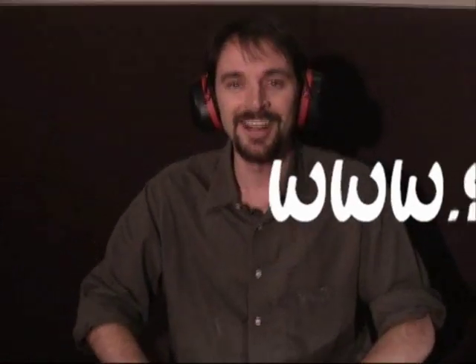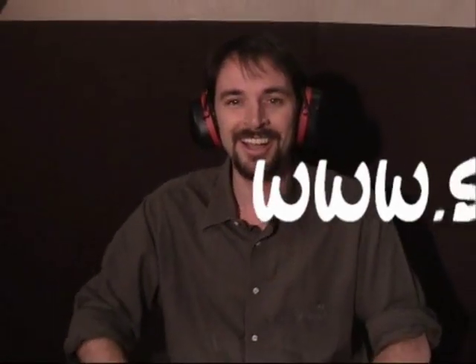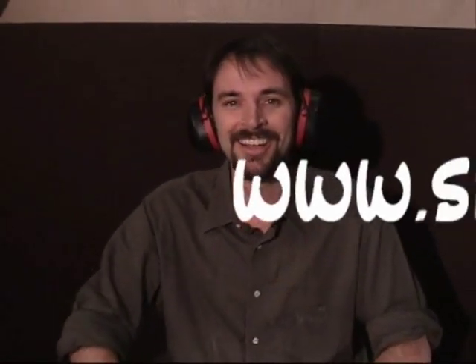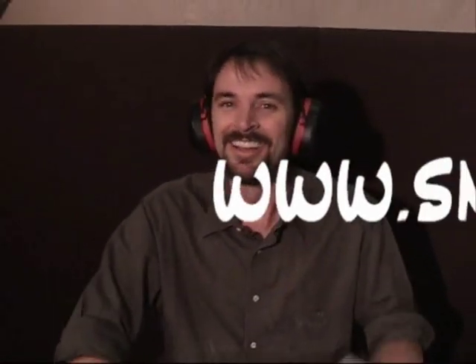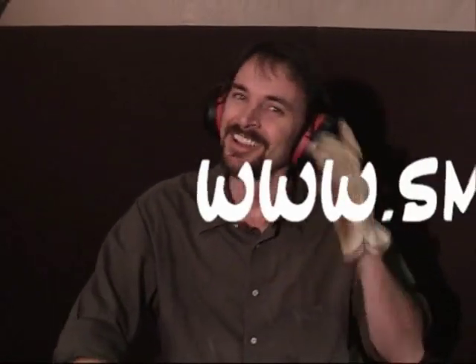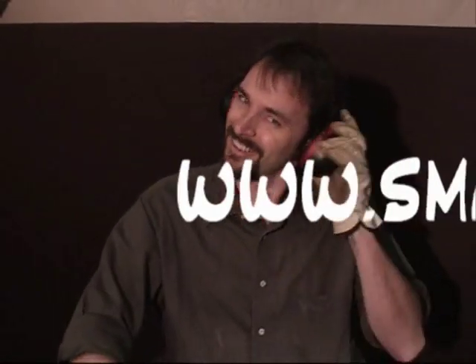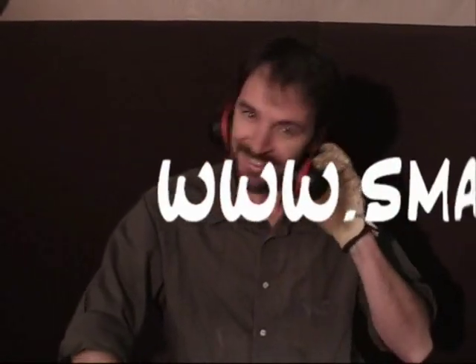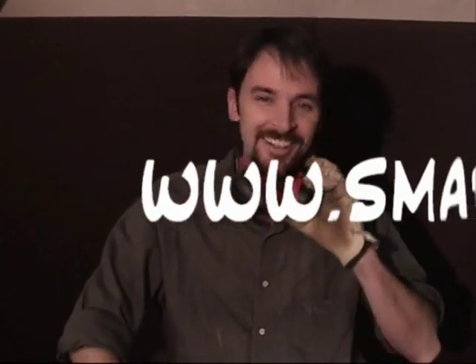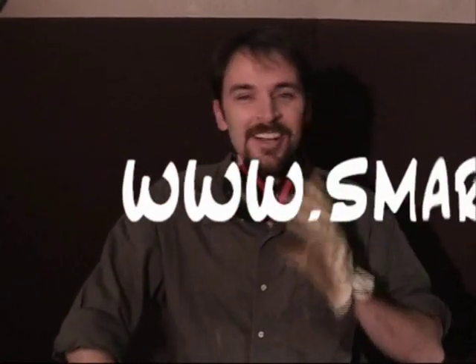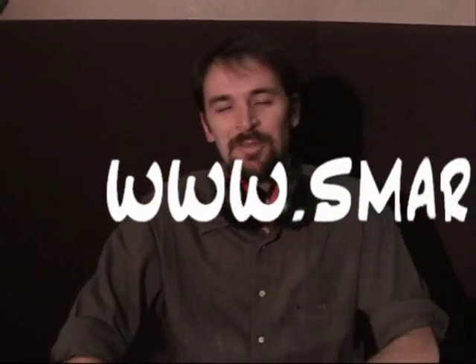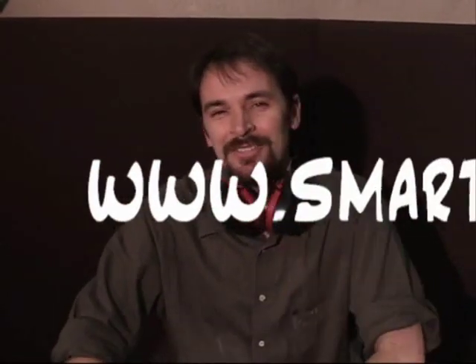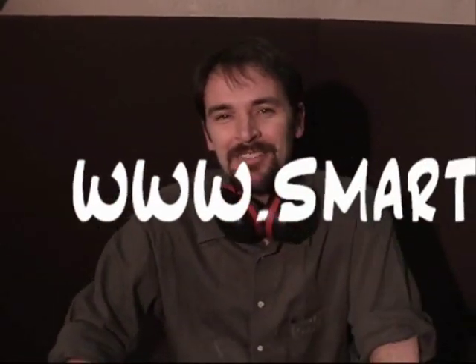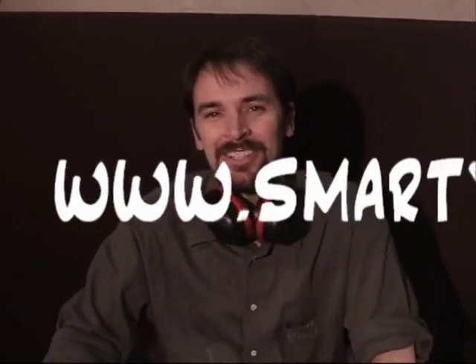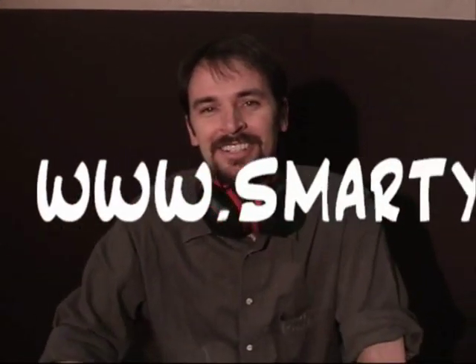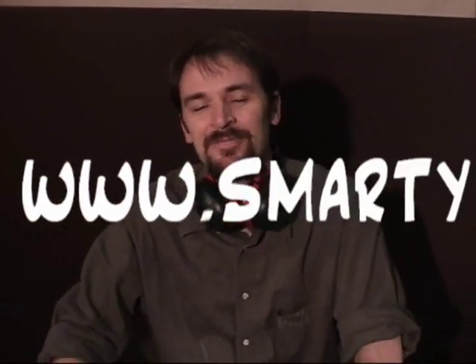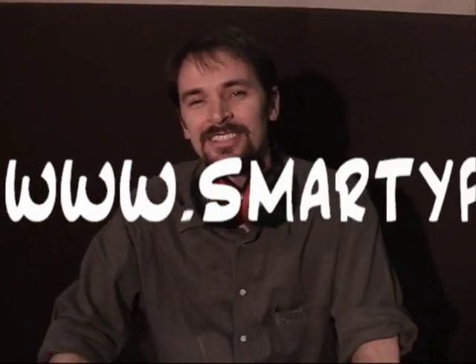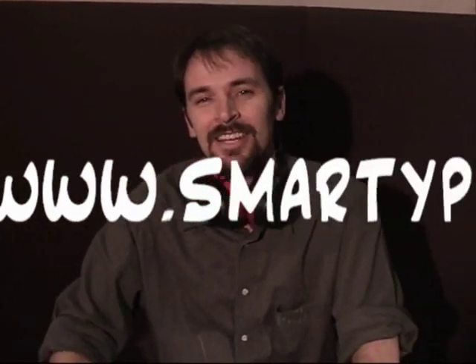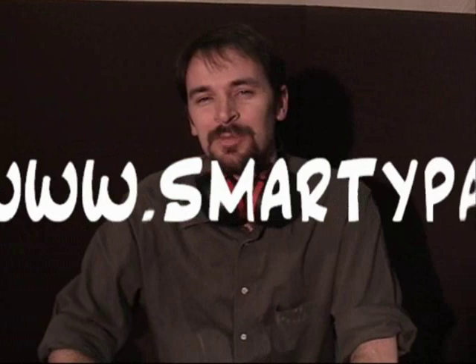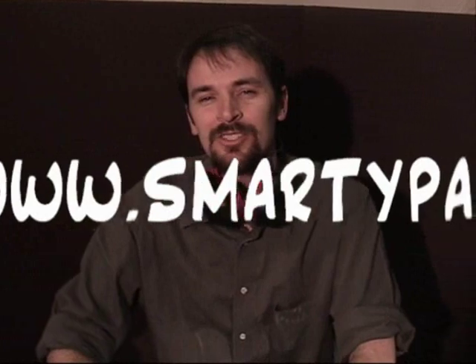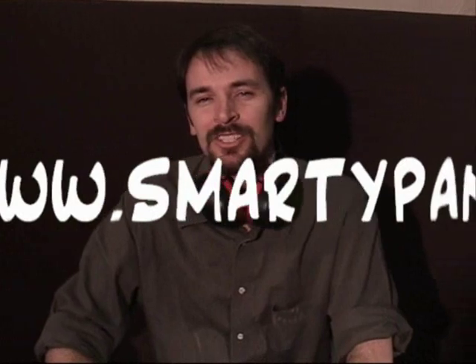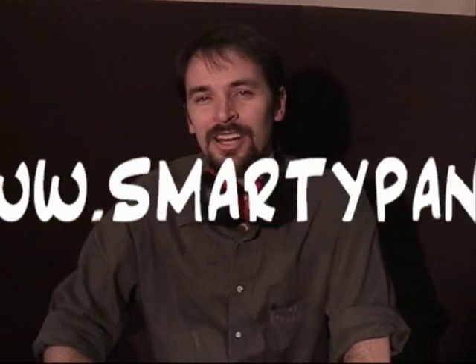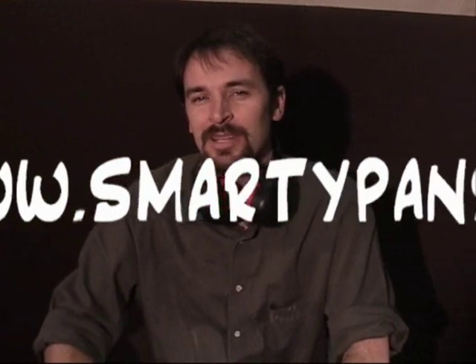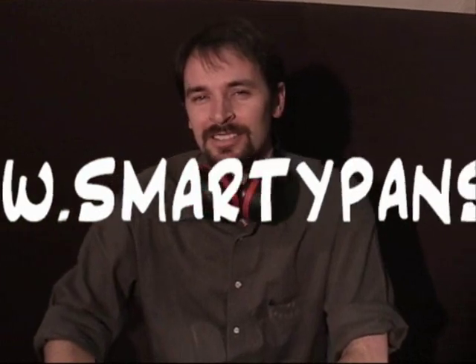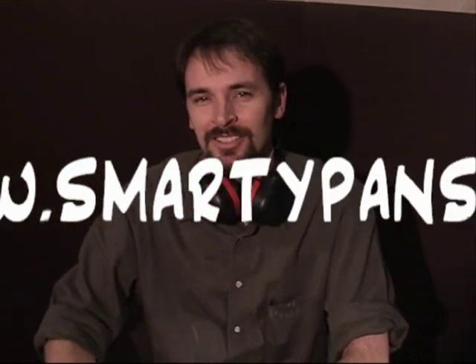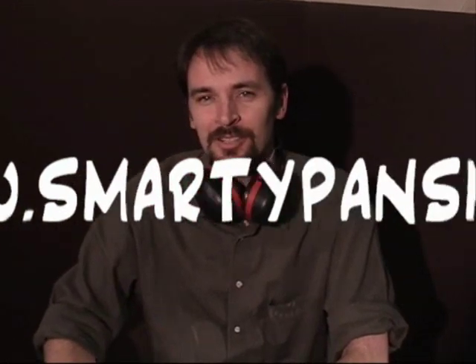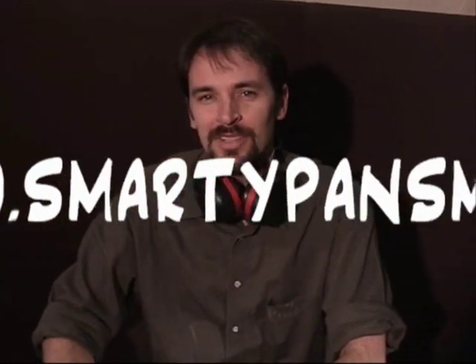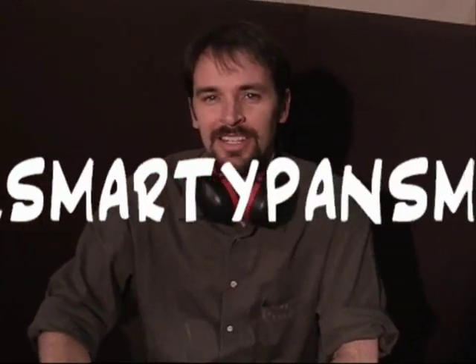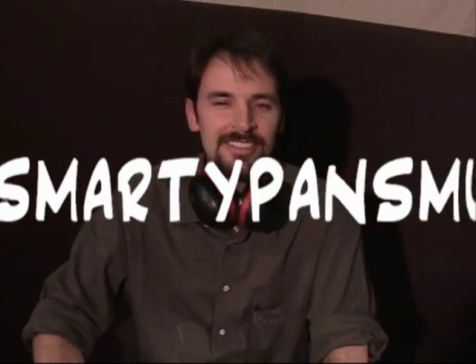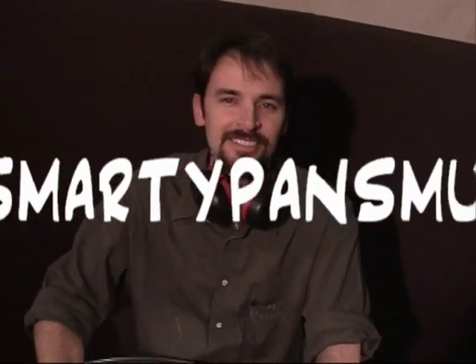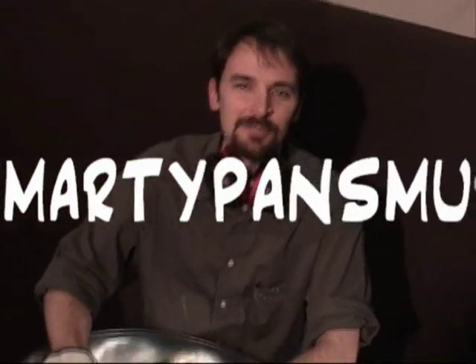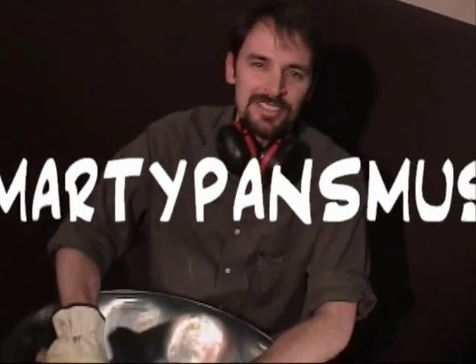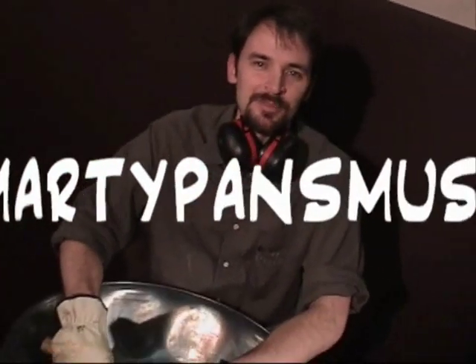Hi! My name's David Beery. Today I'm going to be showing you how to make a steel drum in 18 simple steps.